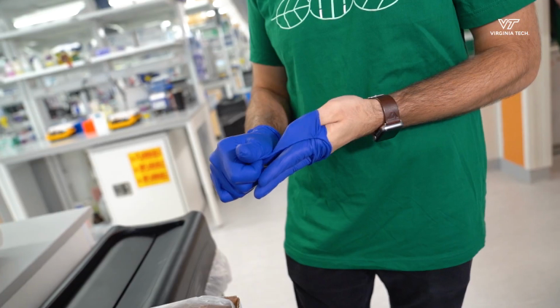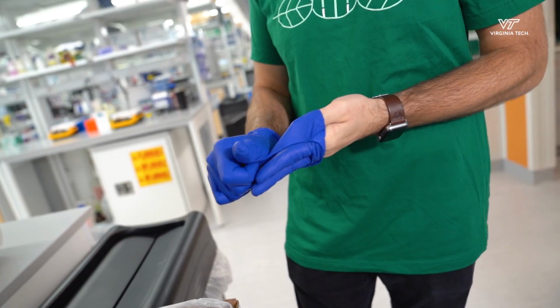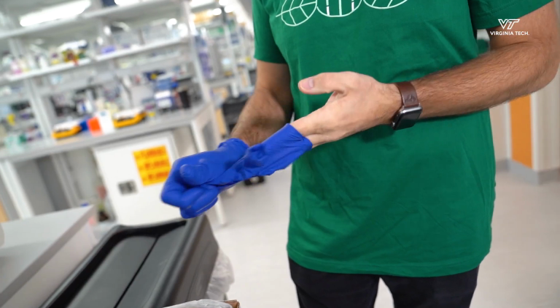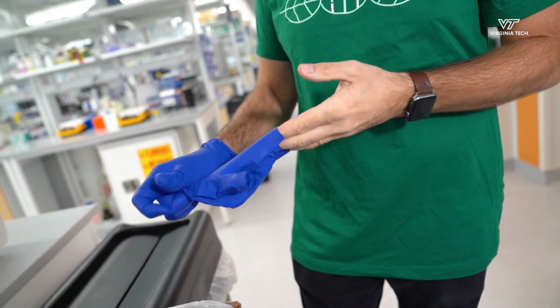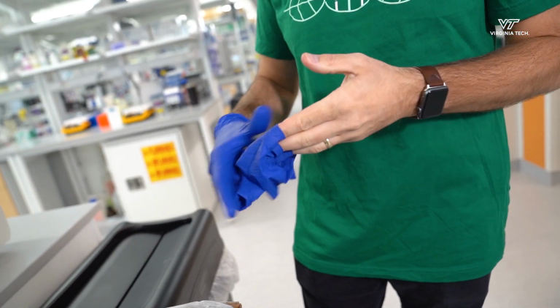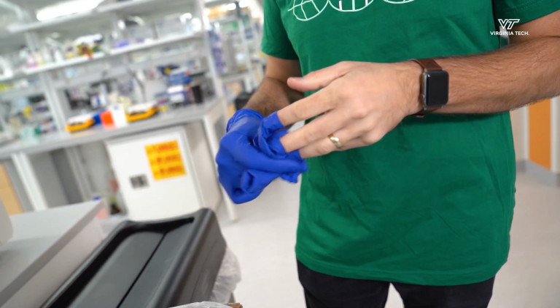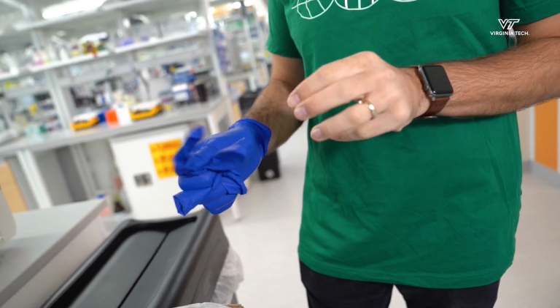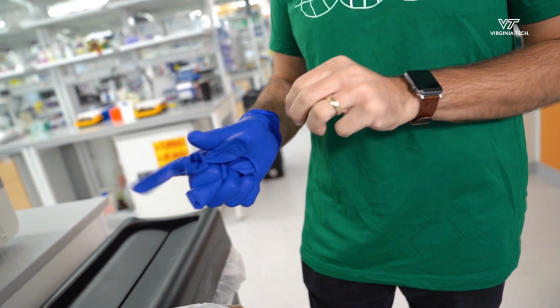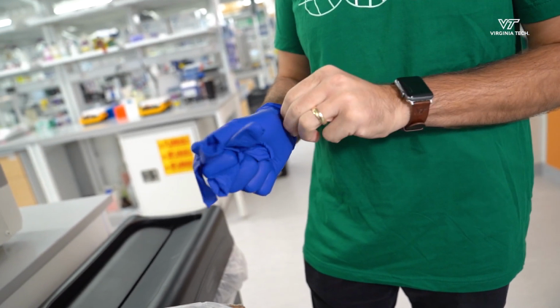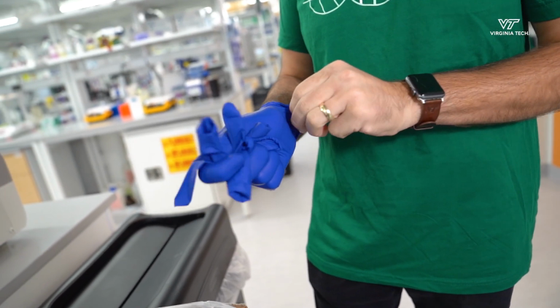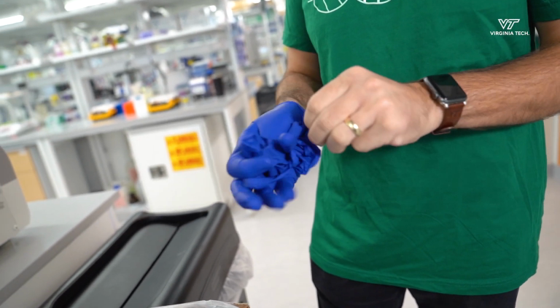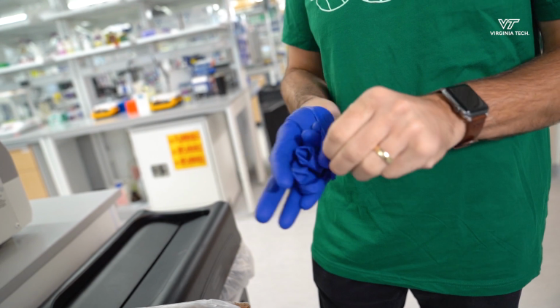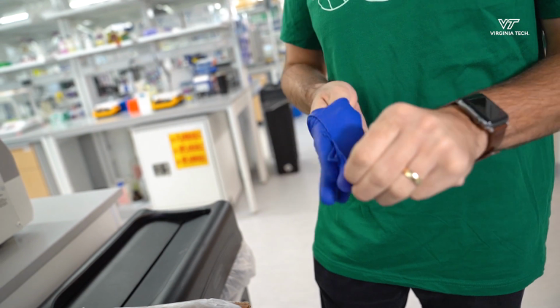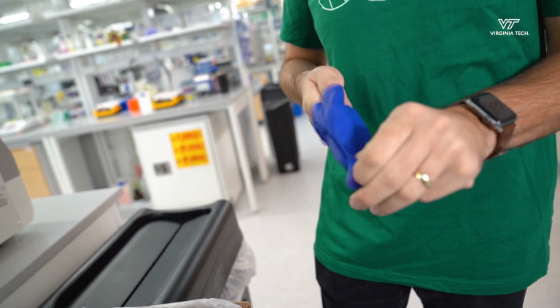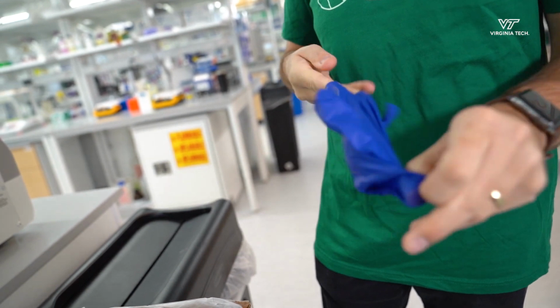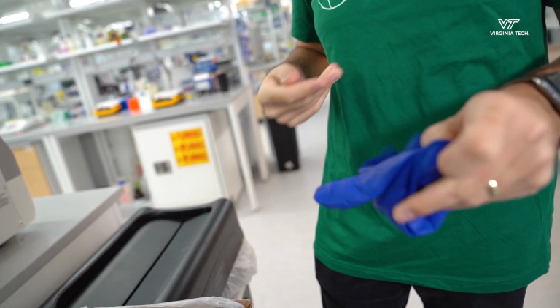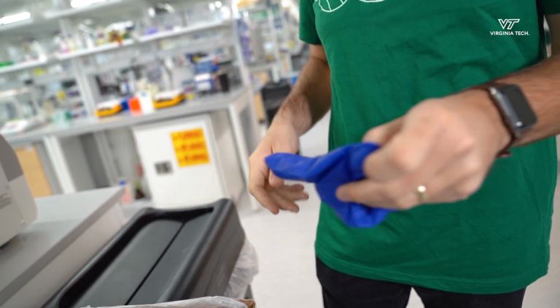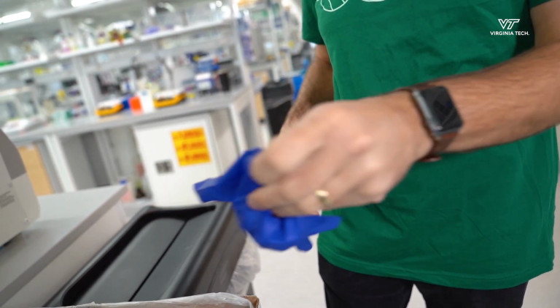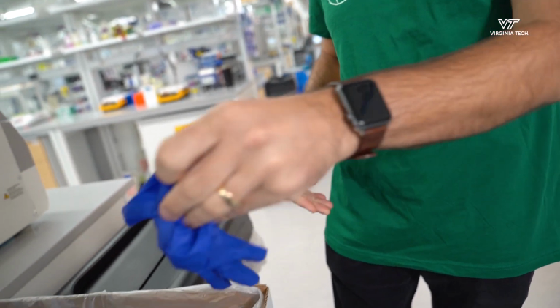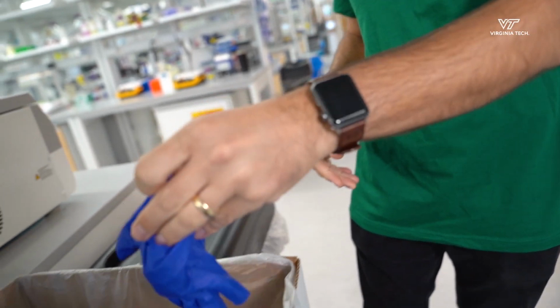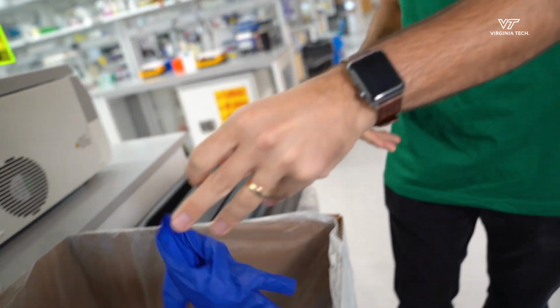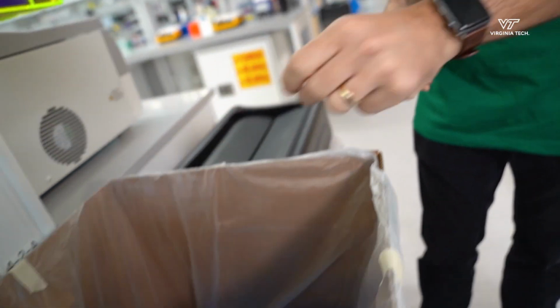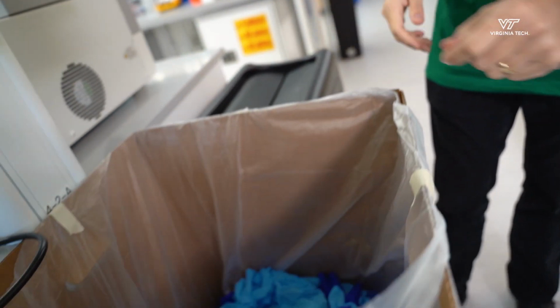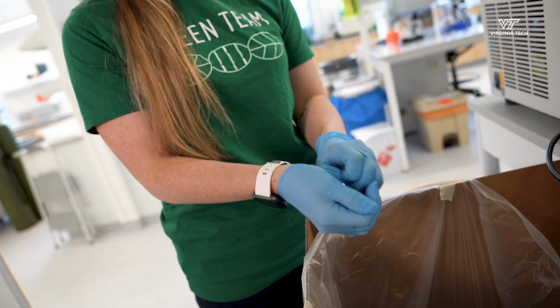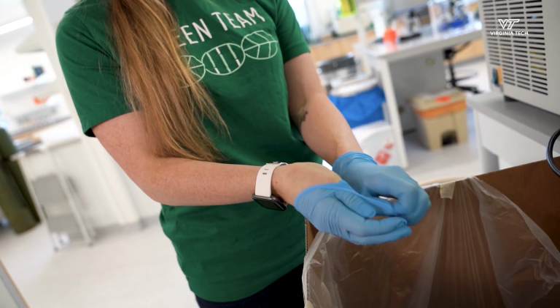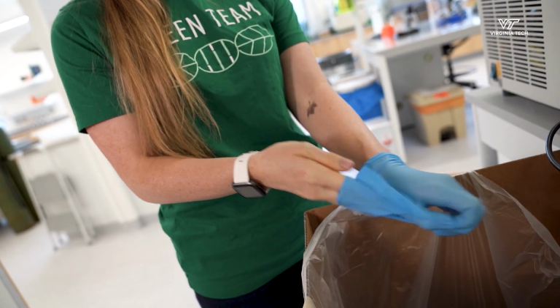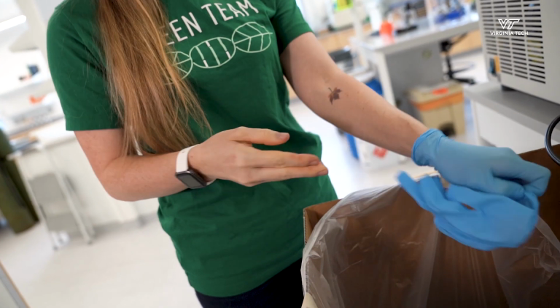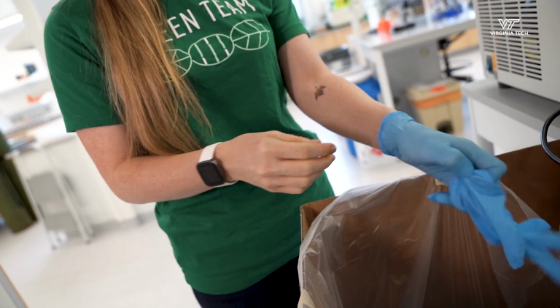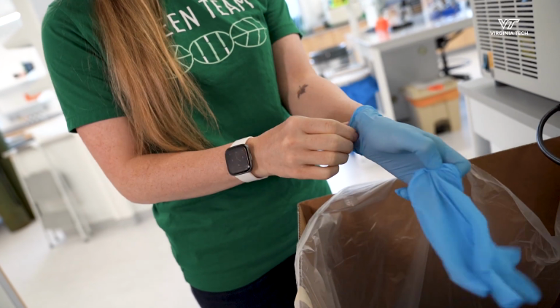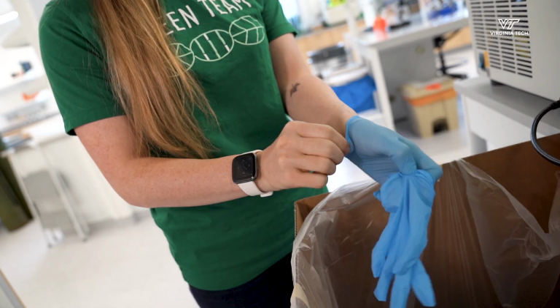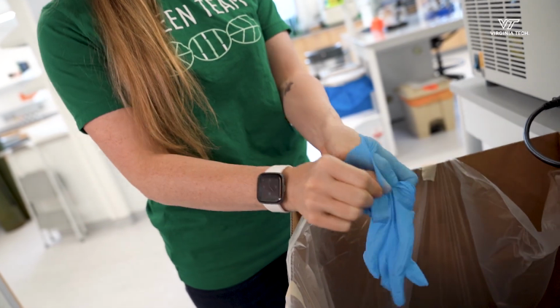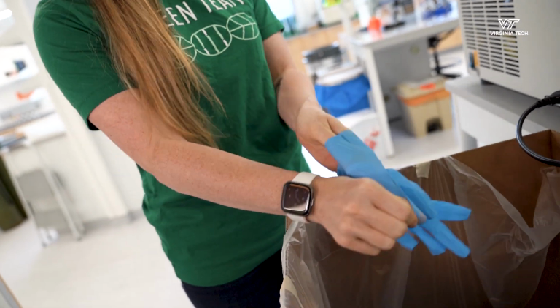One of the things we do is we recycle our gloves, so that takes away a lot of the waste that we have here in our lab.